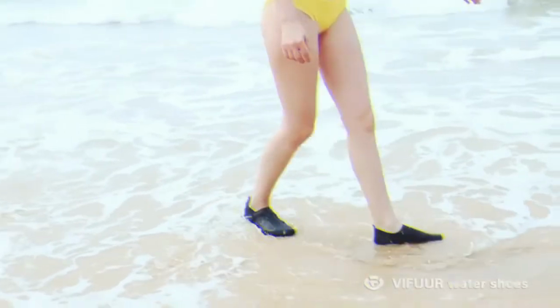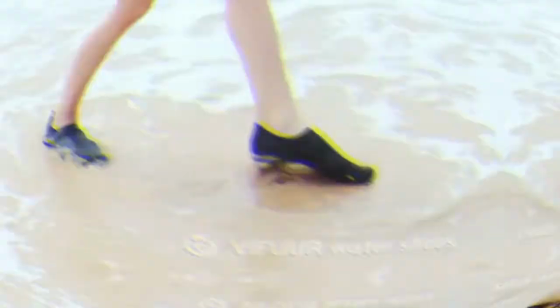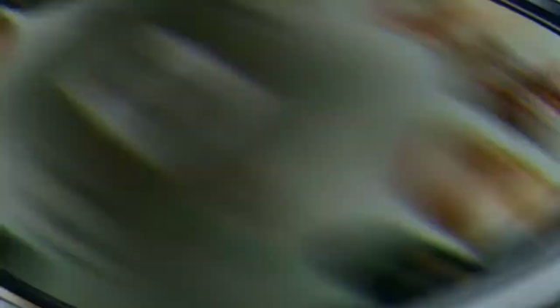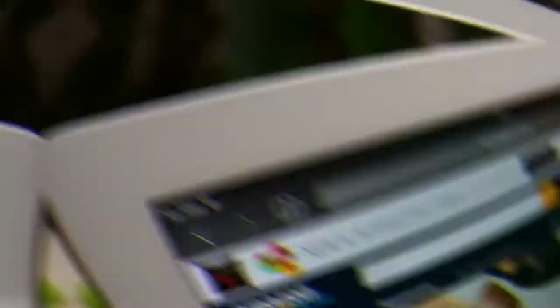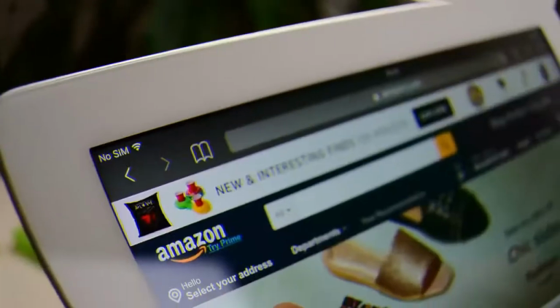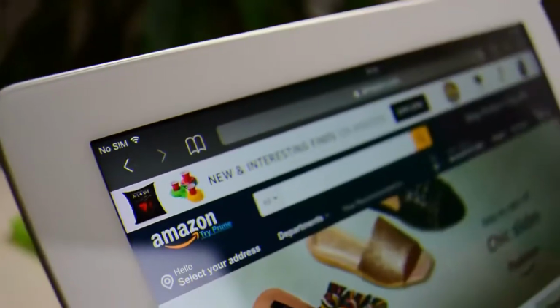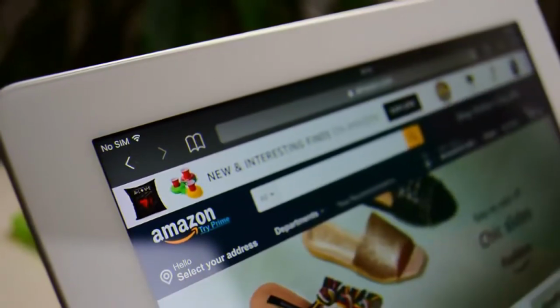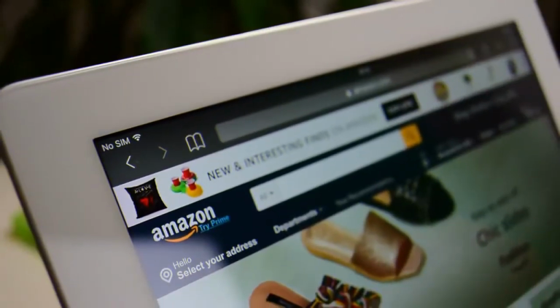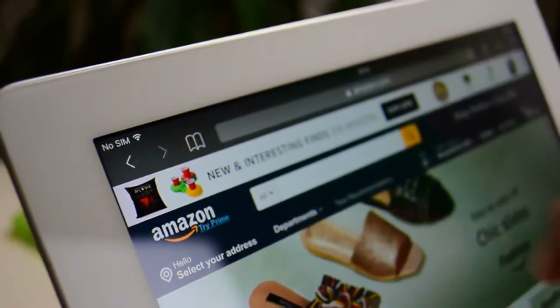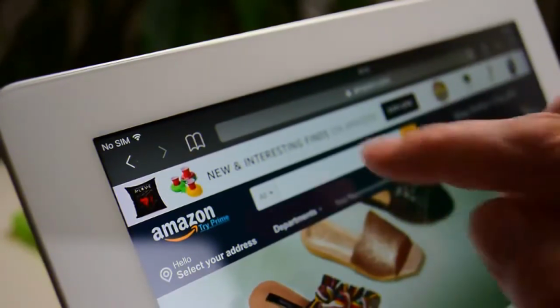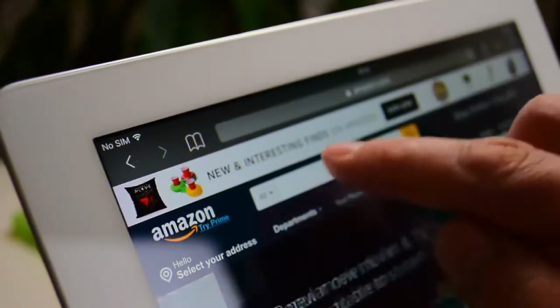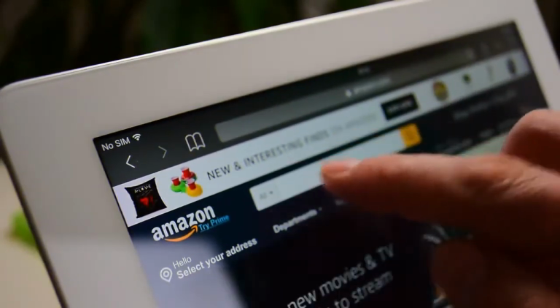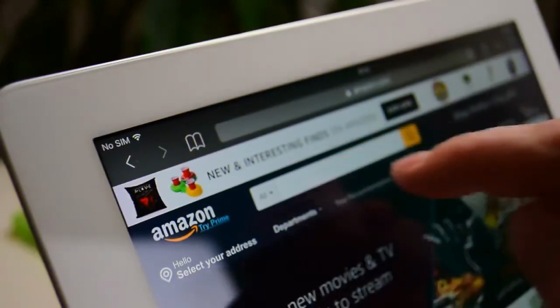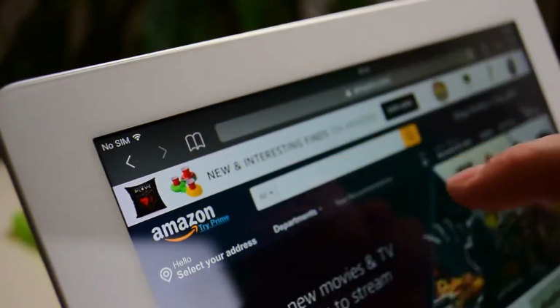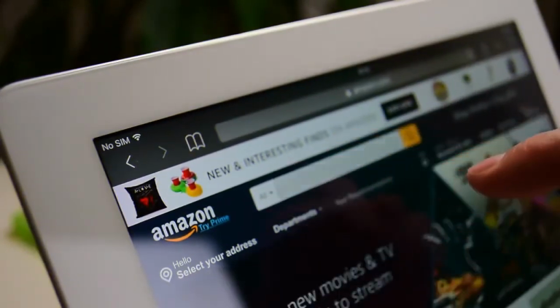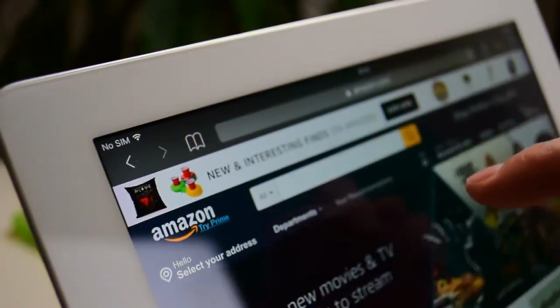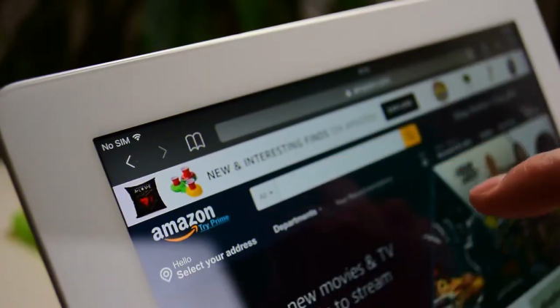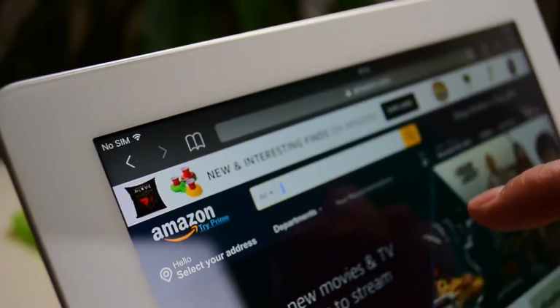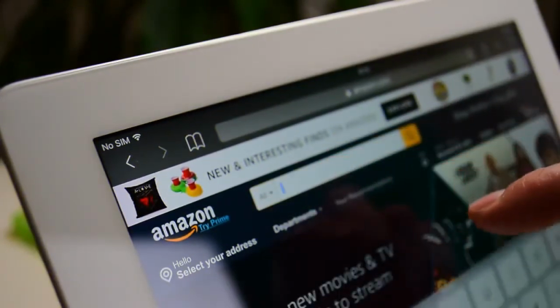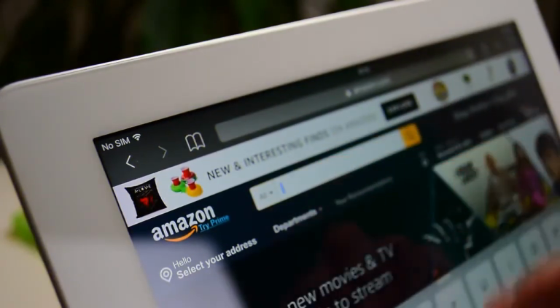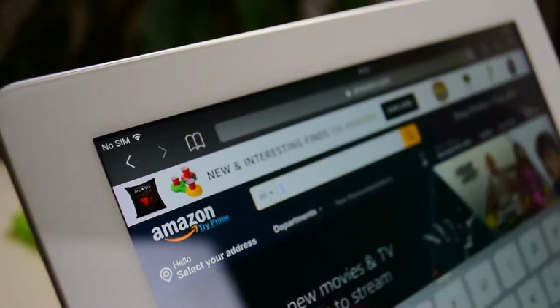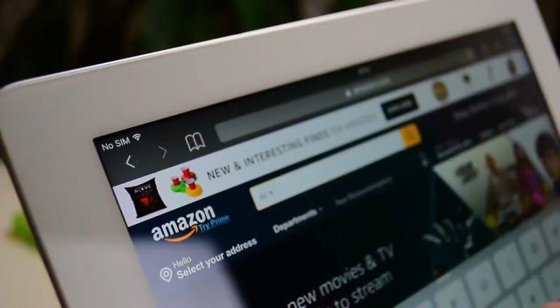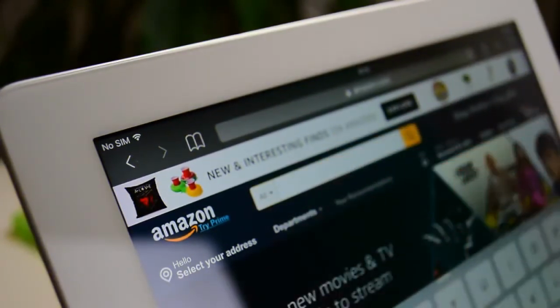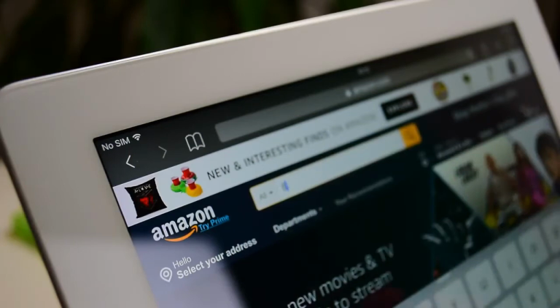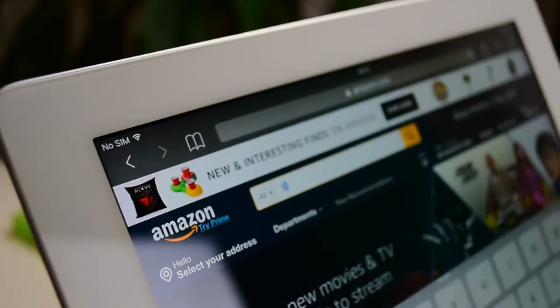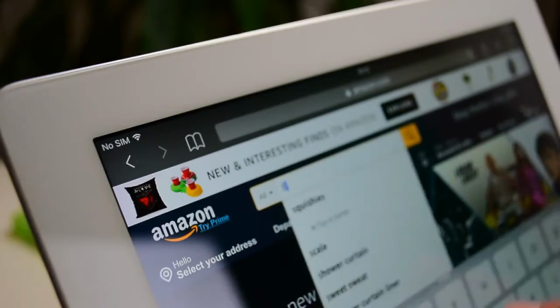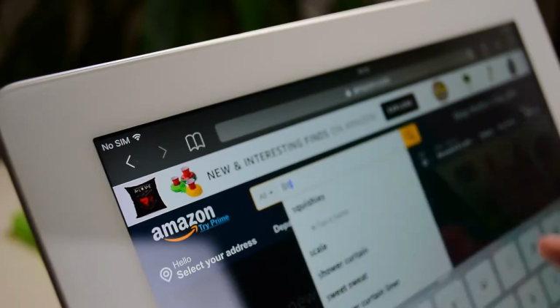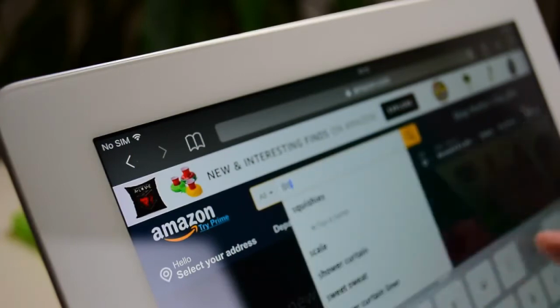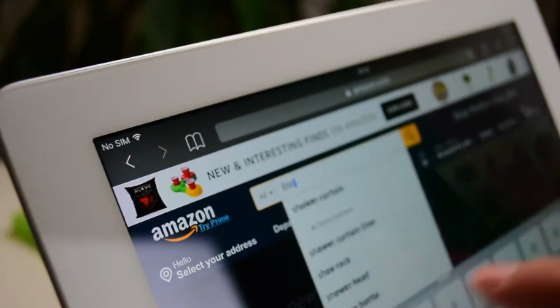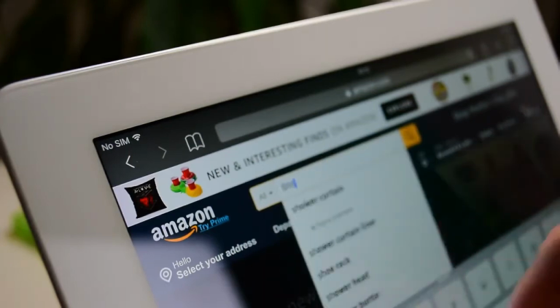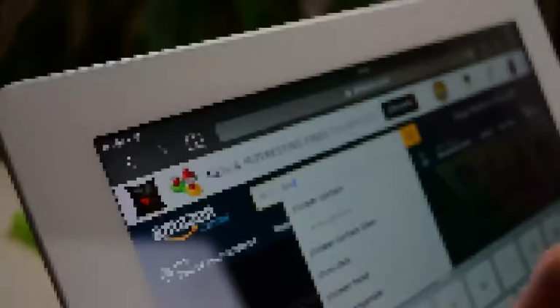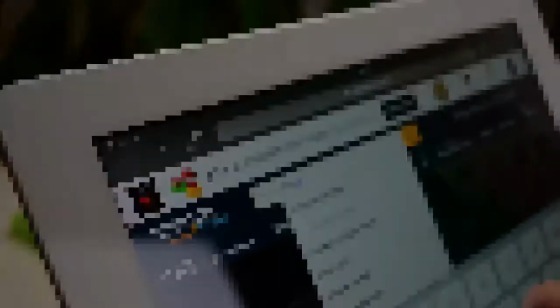They have been reviewed more than 10,500 times on Amazon and their average rating is 4.2.